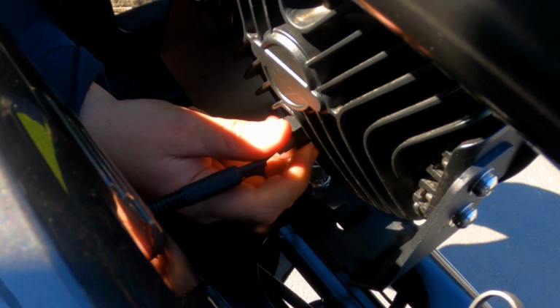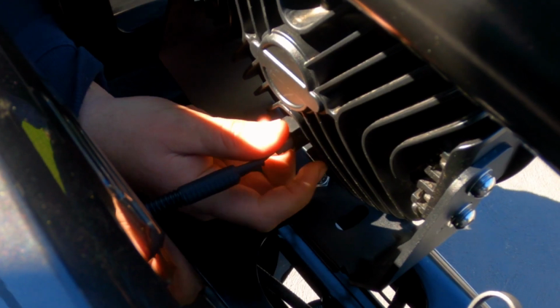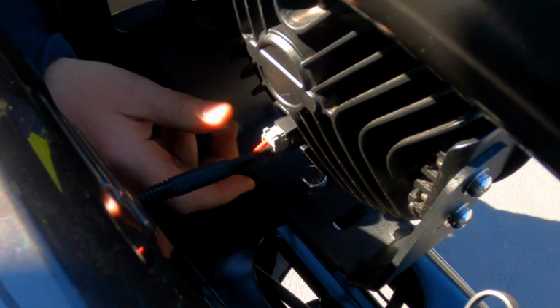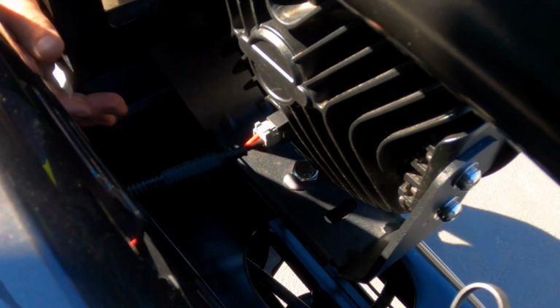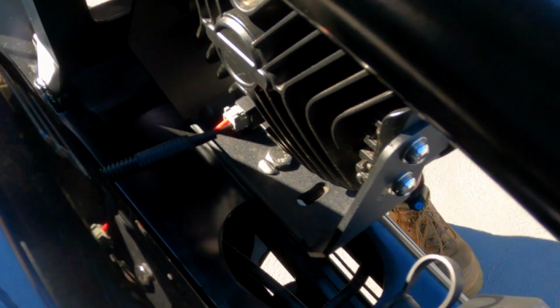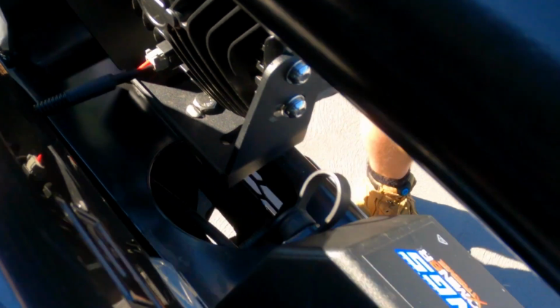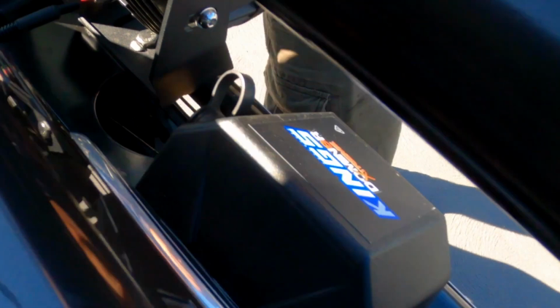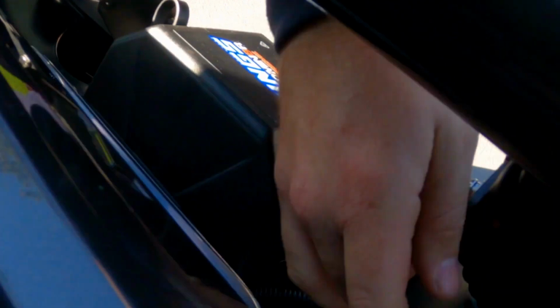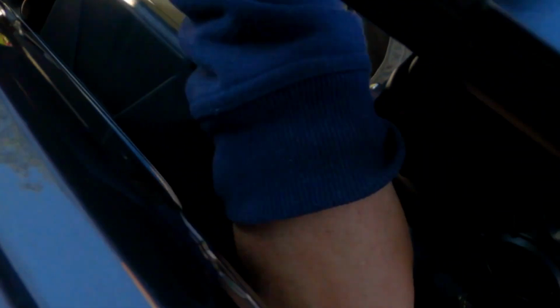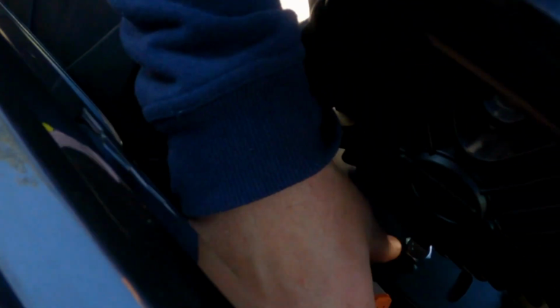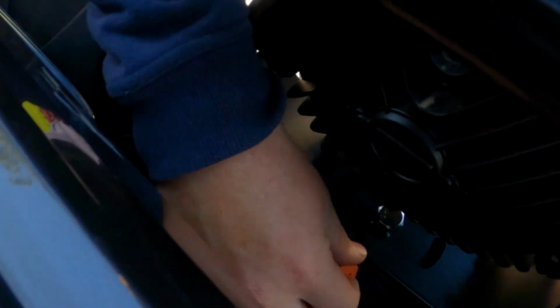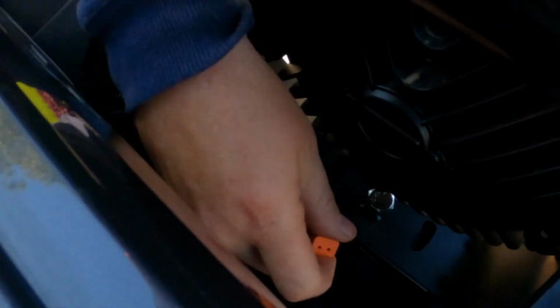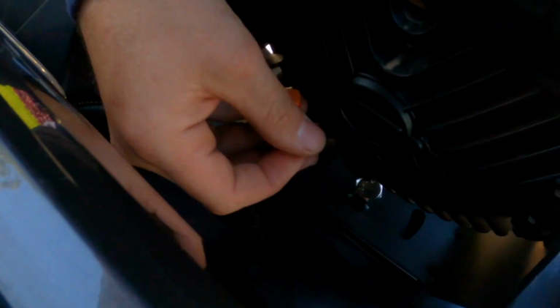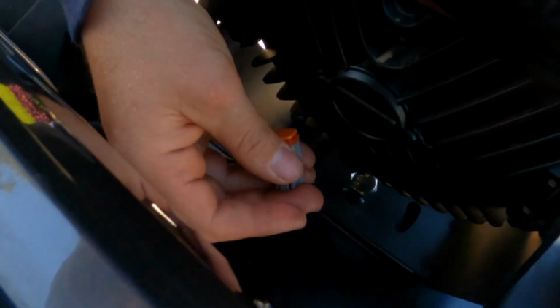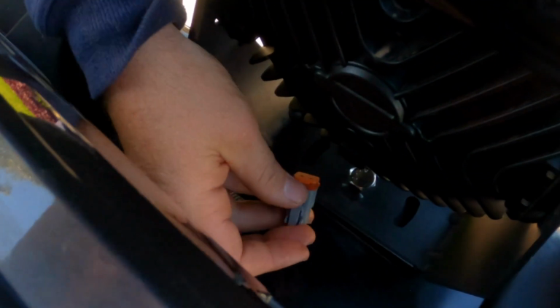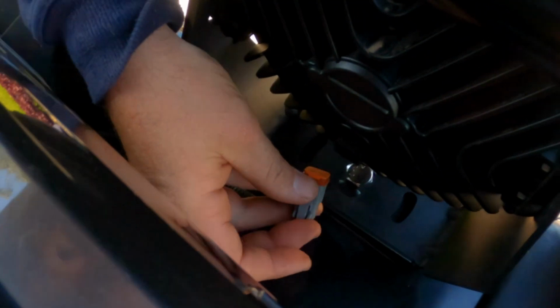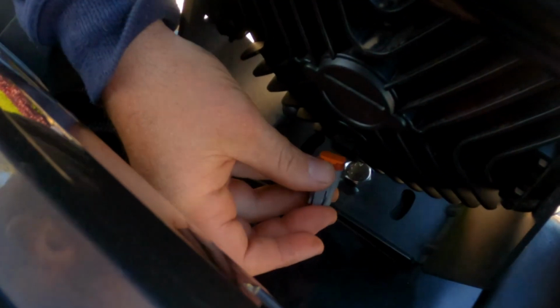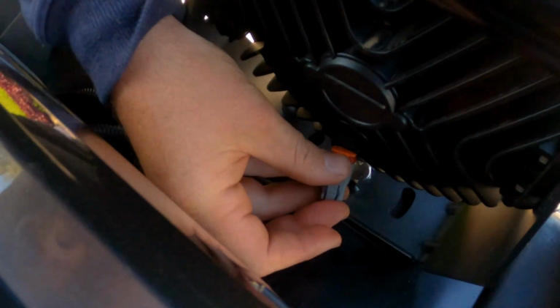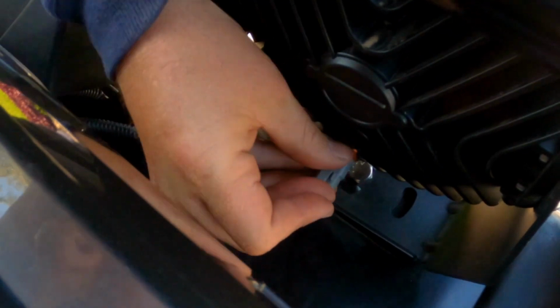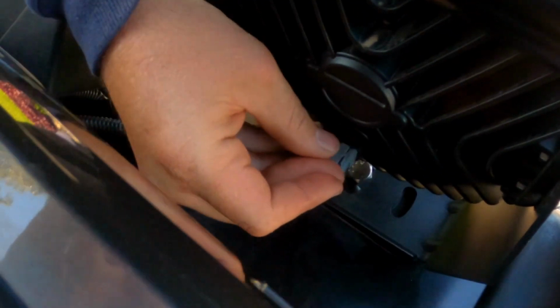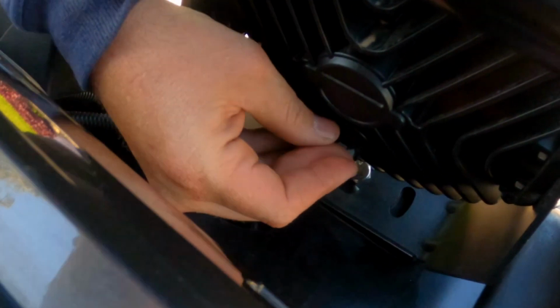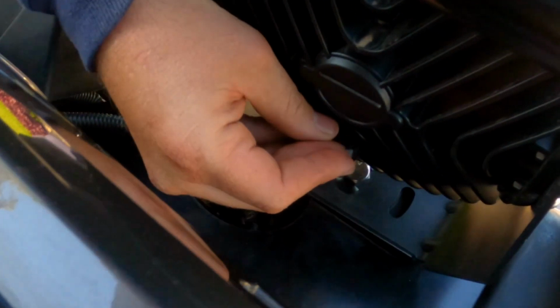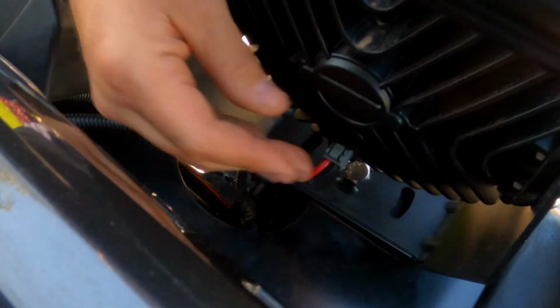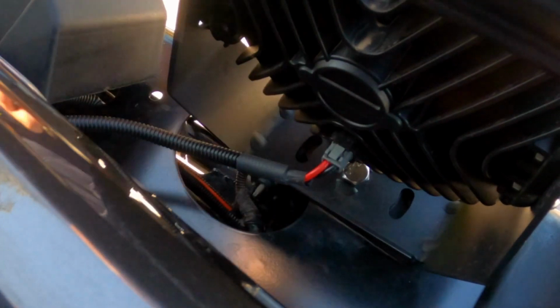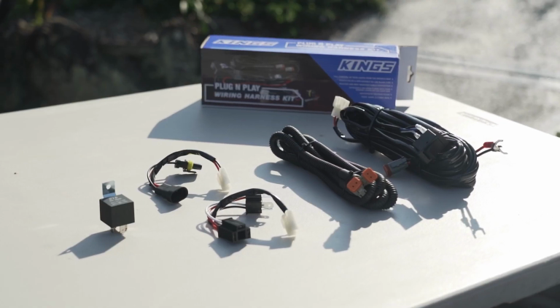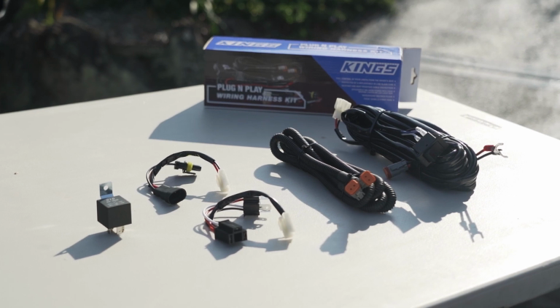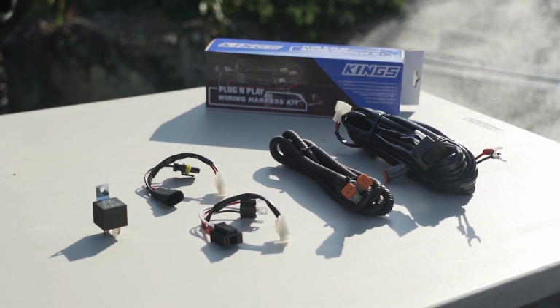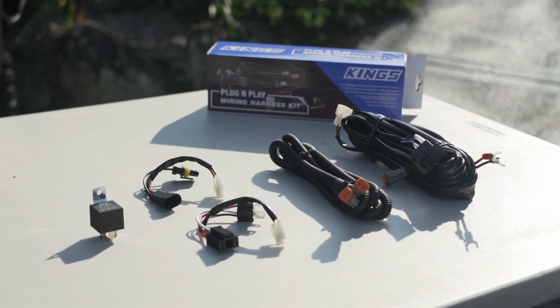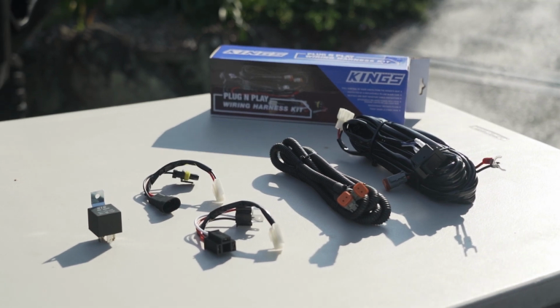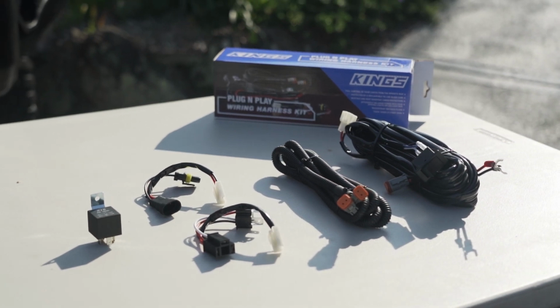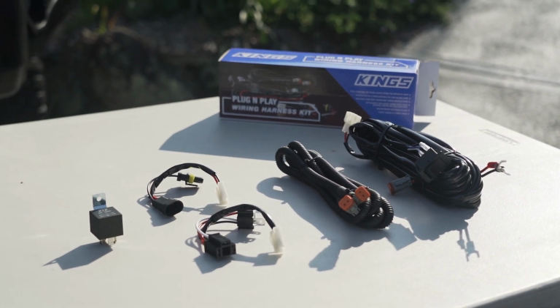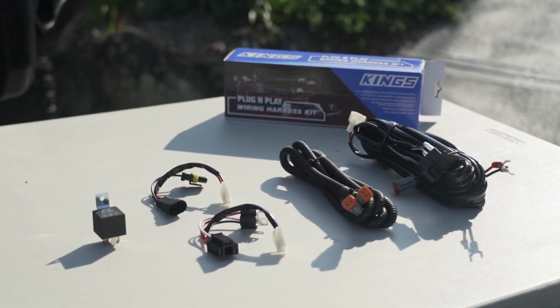Finally, there's a waterproof Deutsch plug, making it so easy to connect your Lethal driving lights directly to an Adventure King plug-and-play harness.